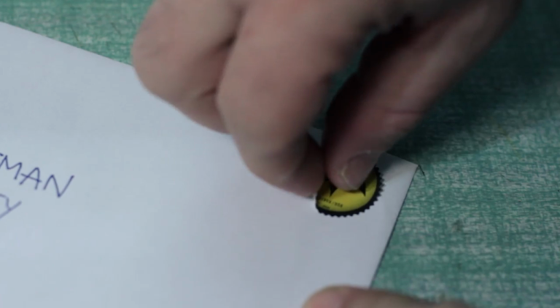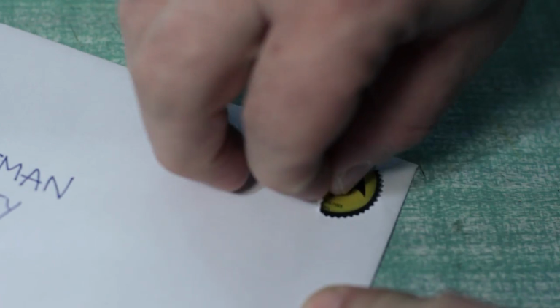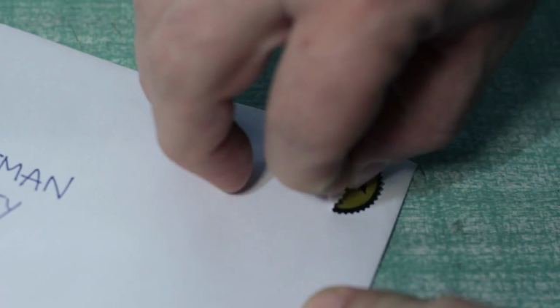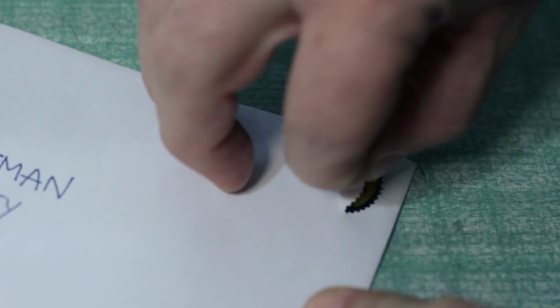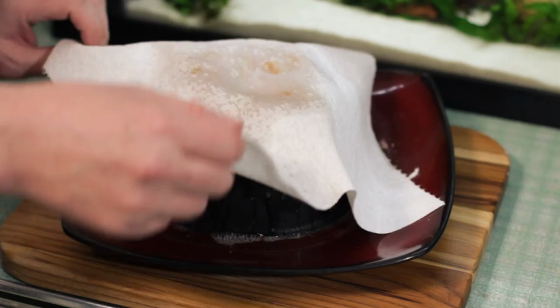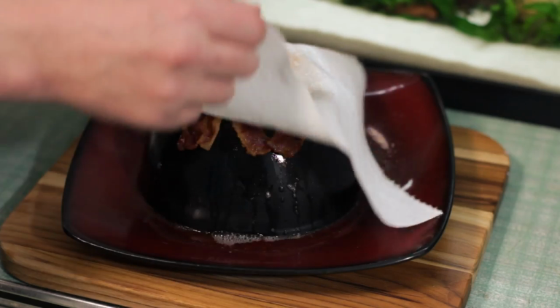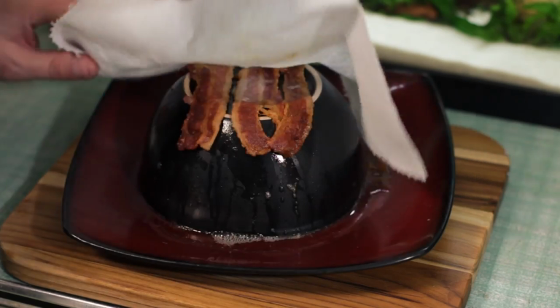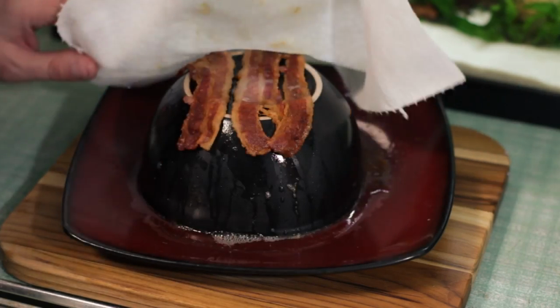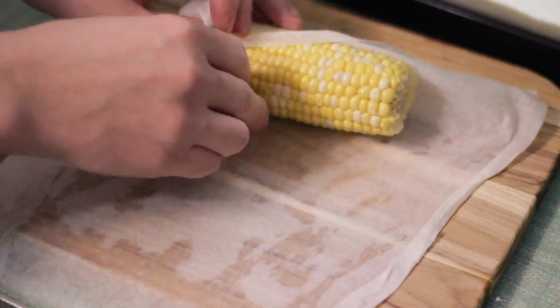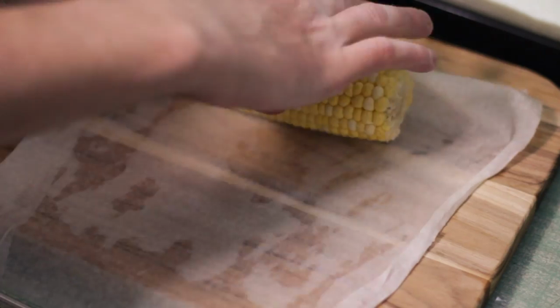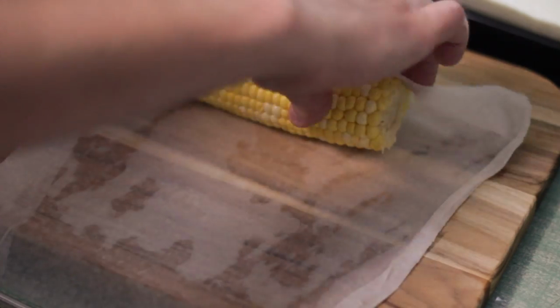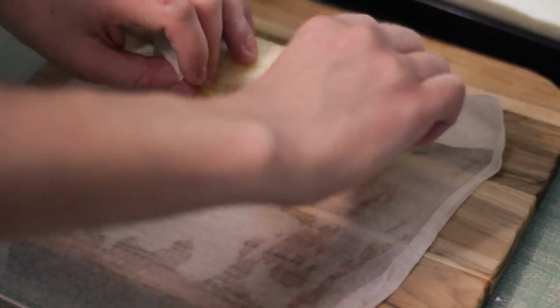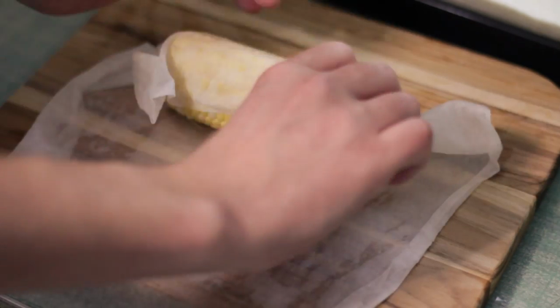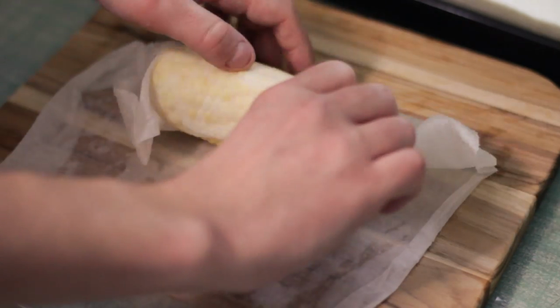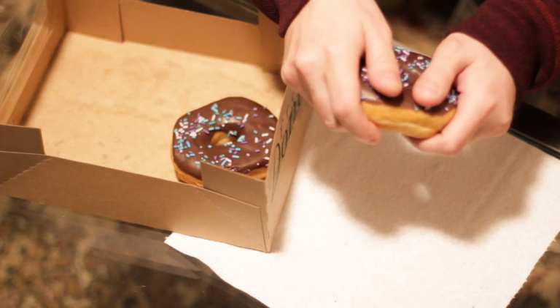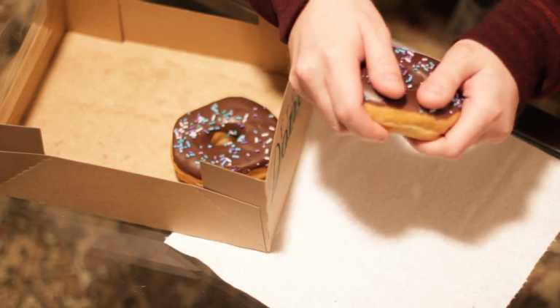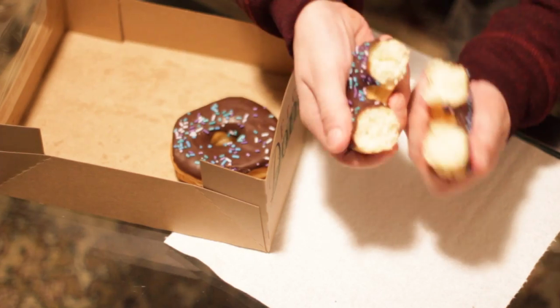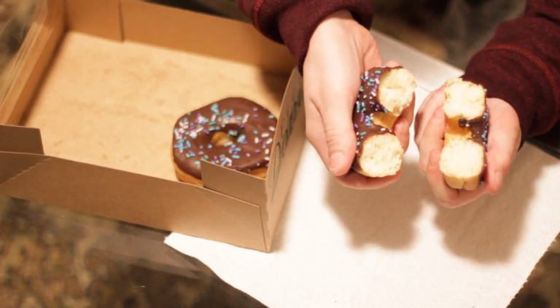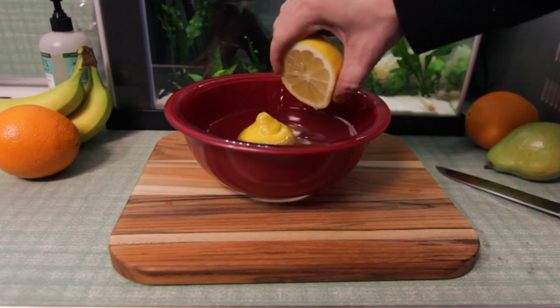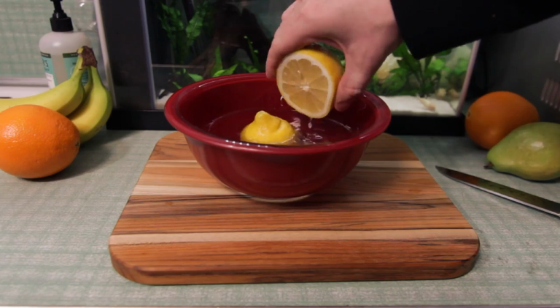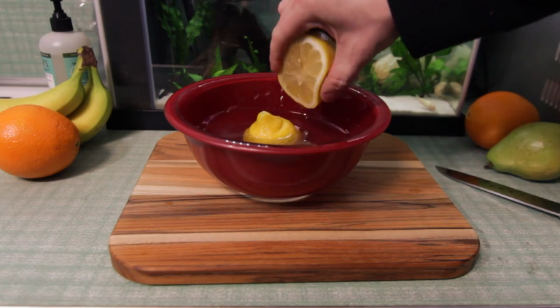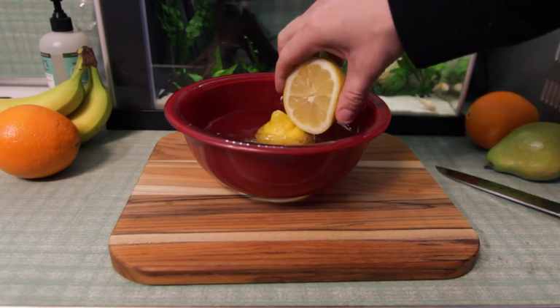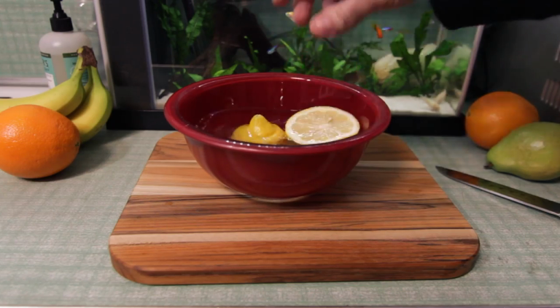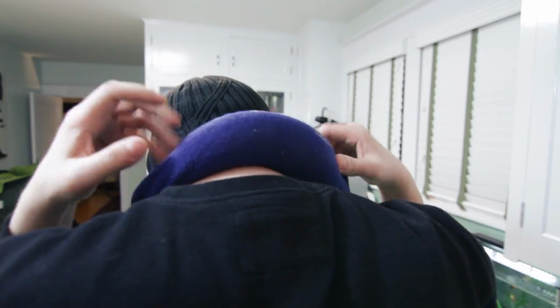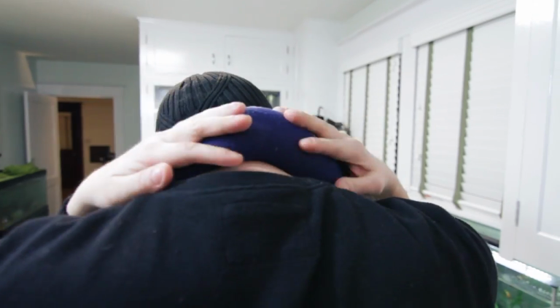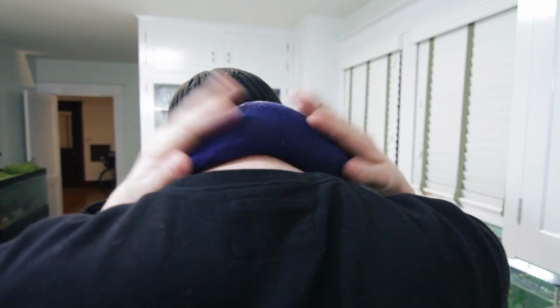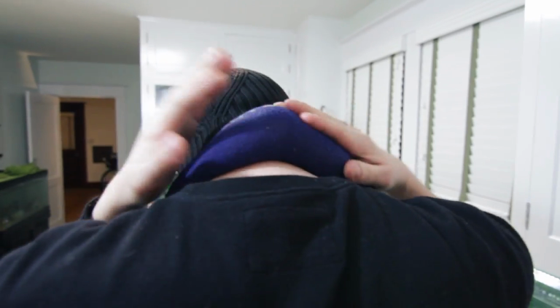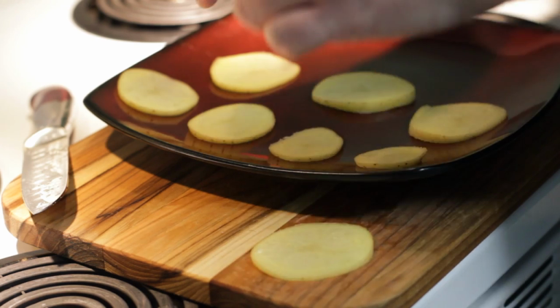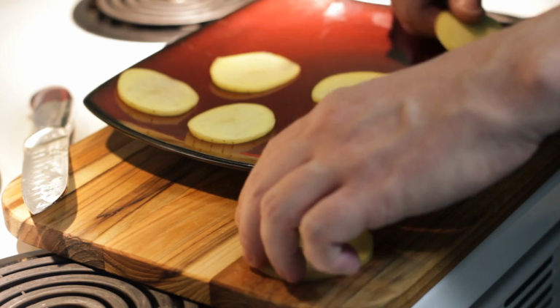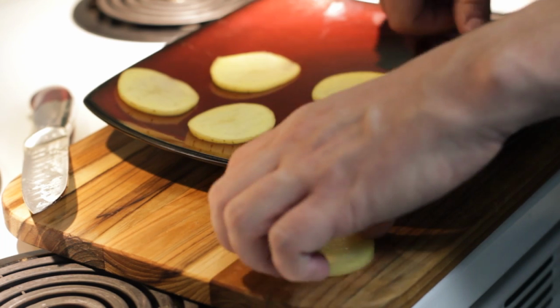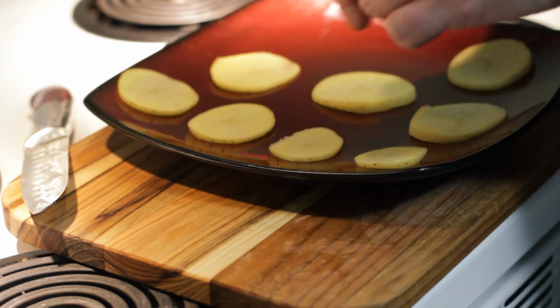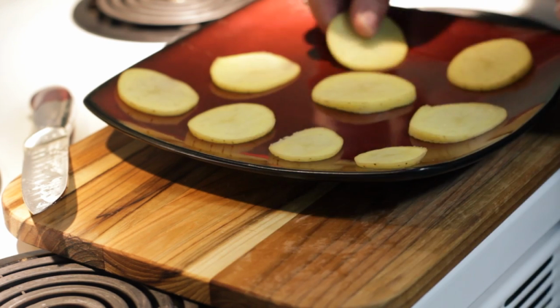Welcome to Household Hacker. Today we're going to show you 10 simple microwave tricks that you can use to save time and money.